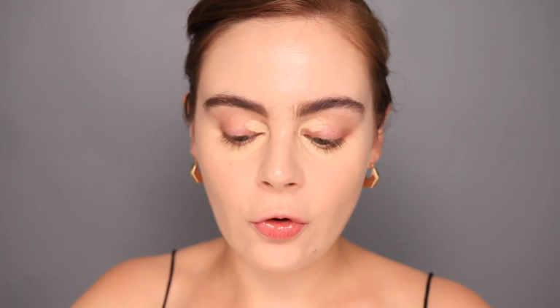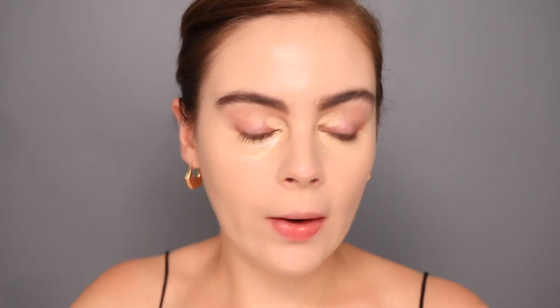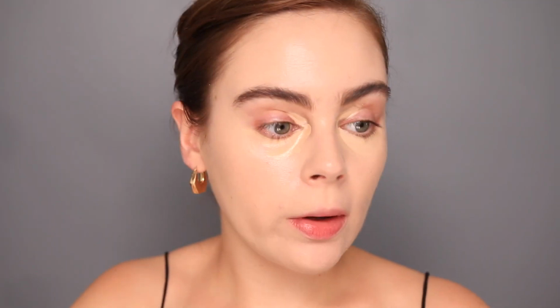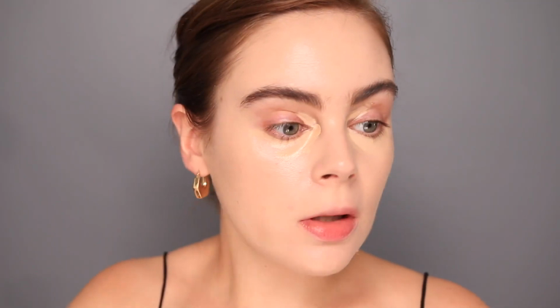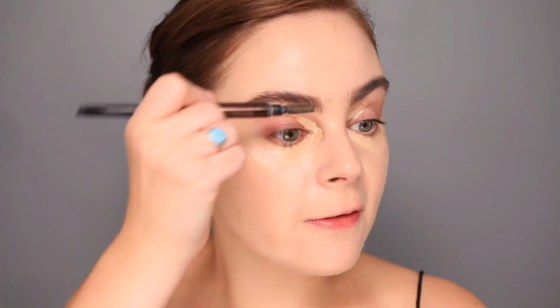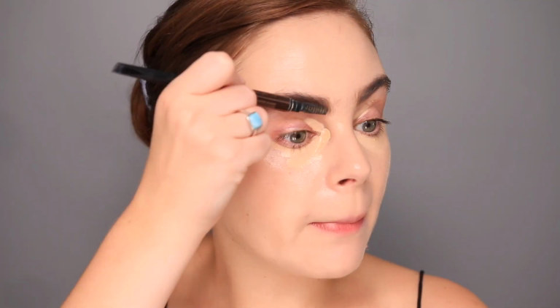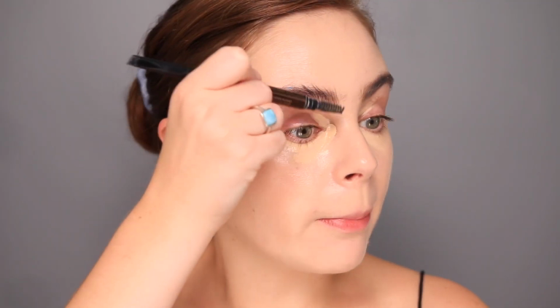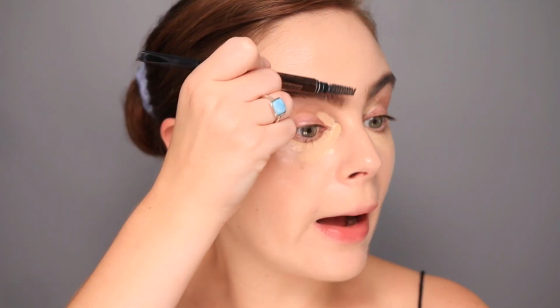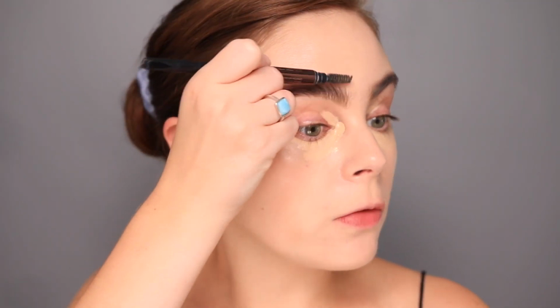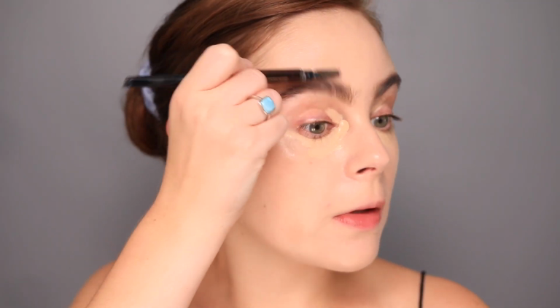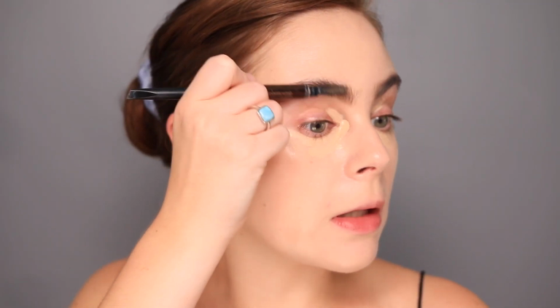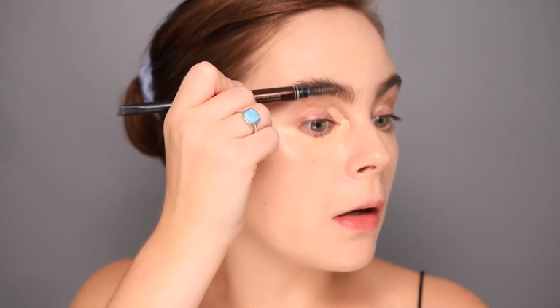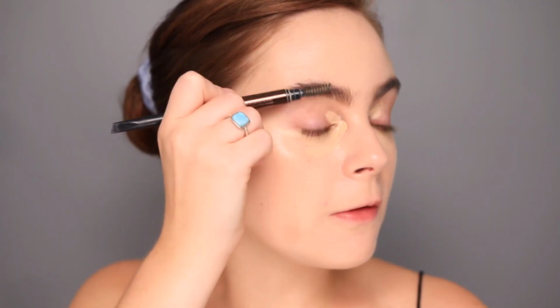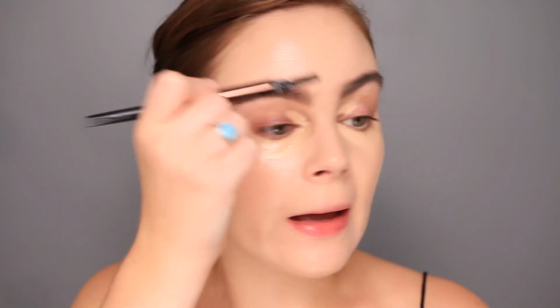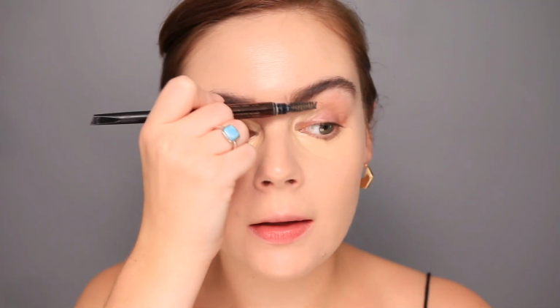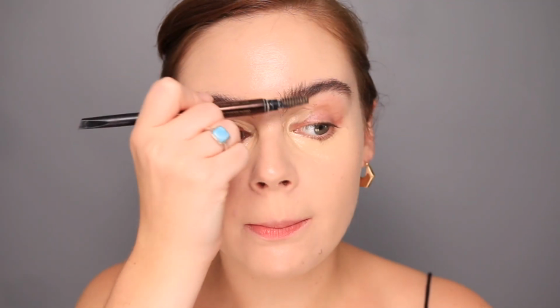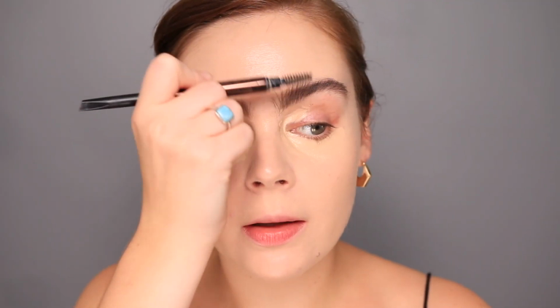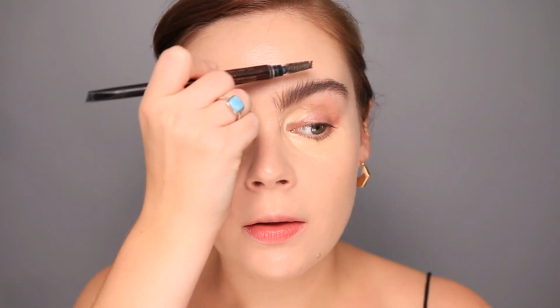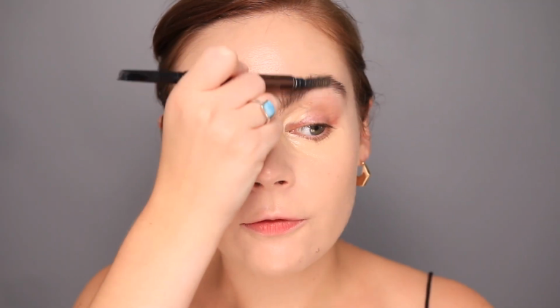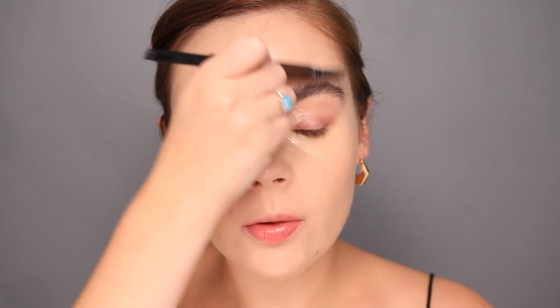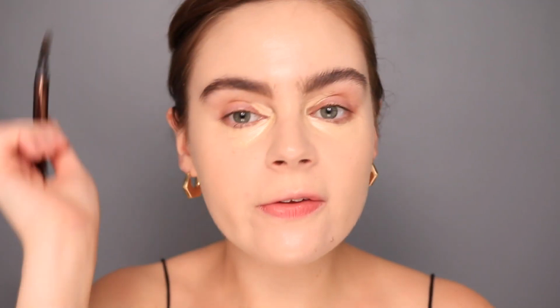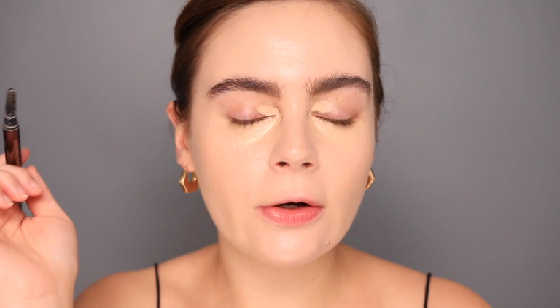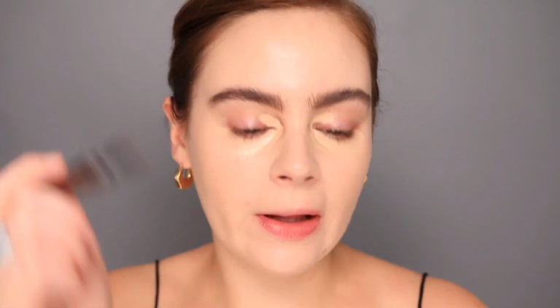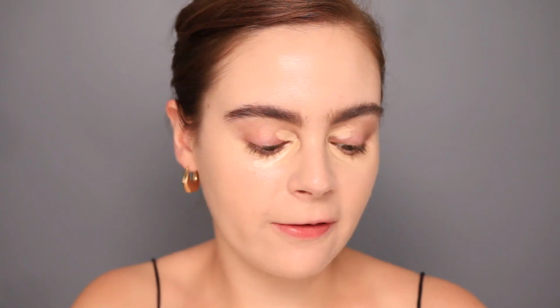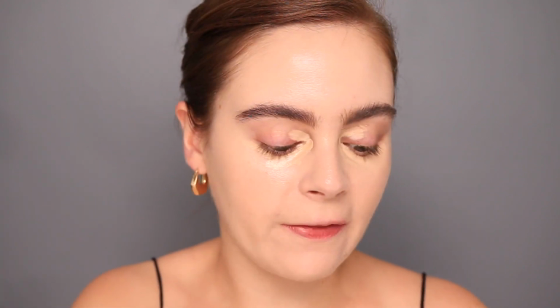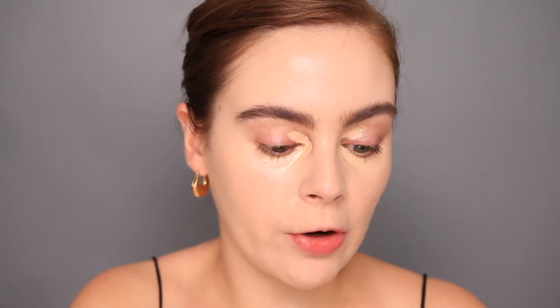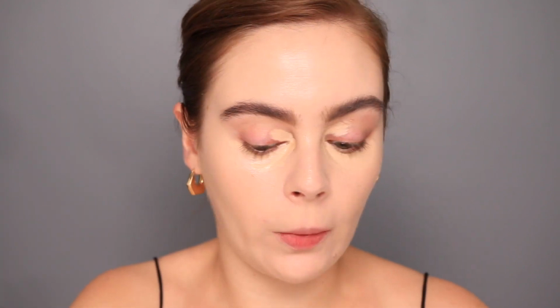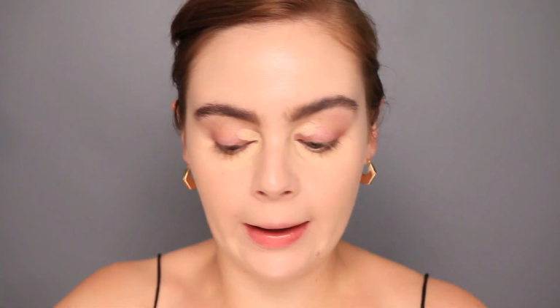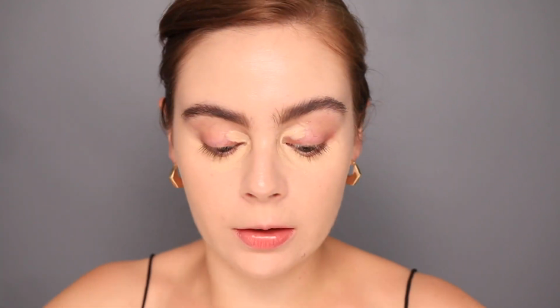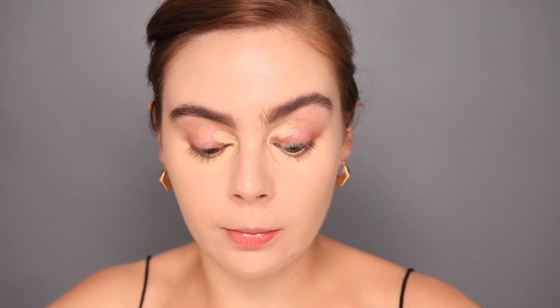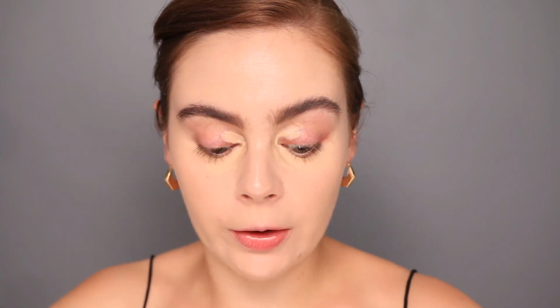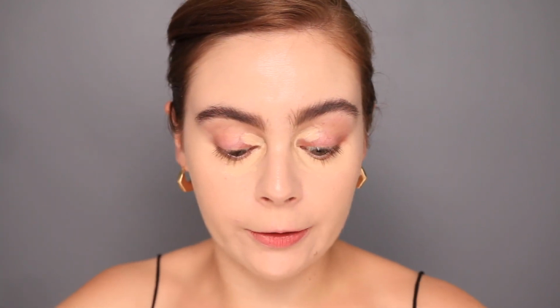I will set my brows in a second, but for some reason I don't like to set them right away. I don't know — I'm a weirdo.